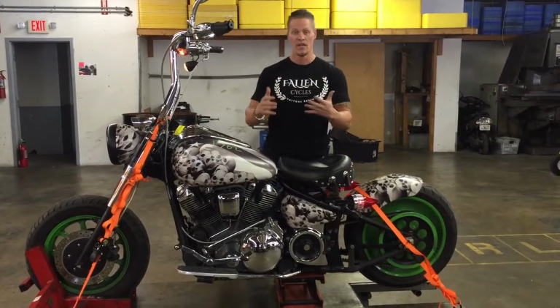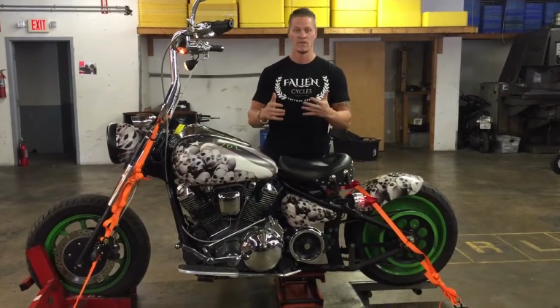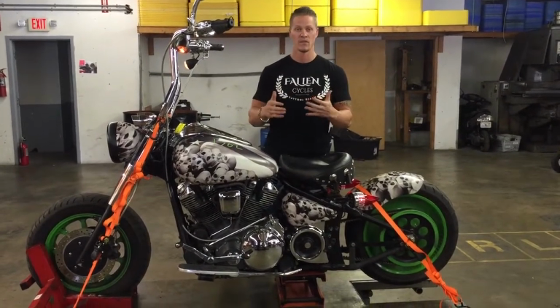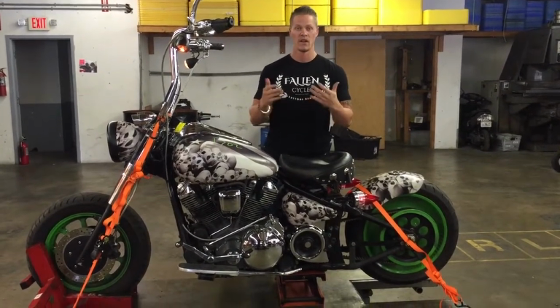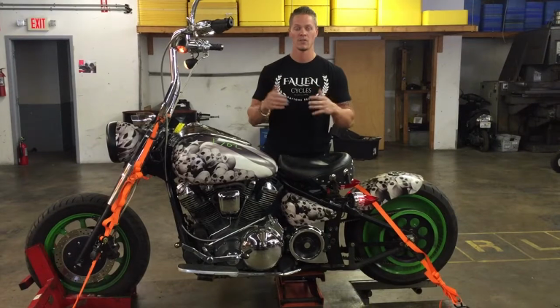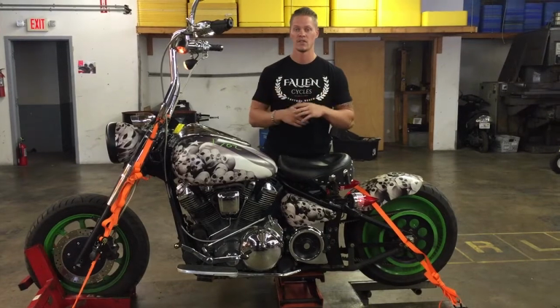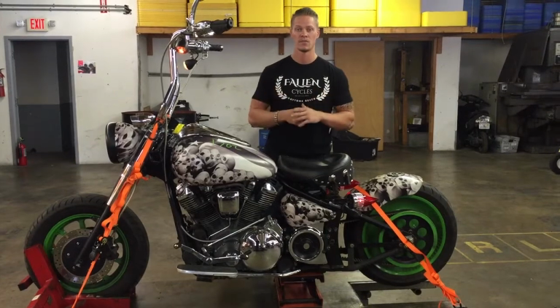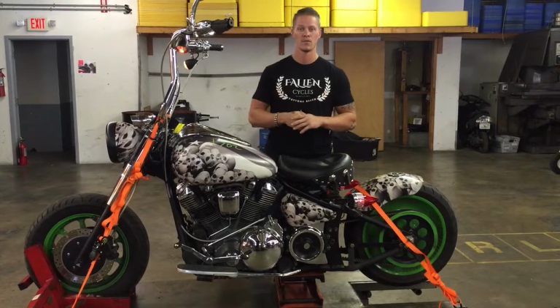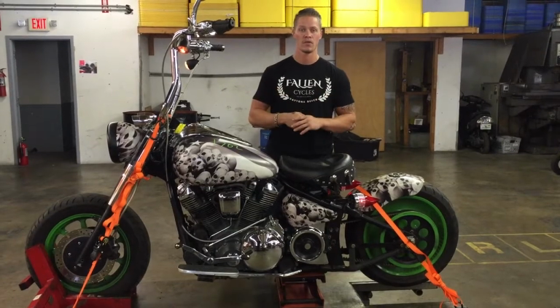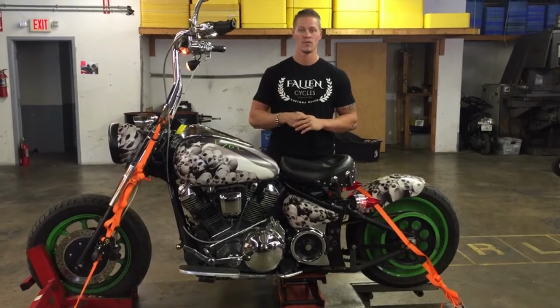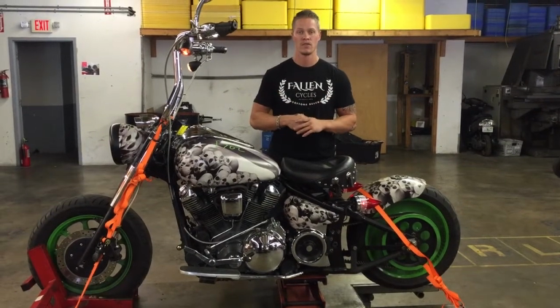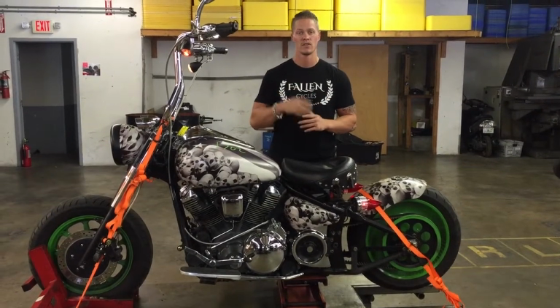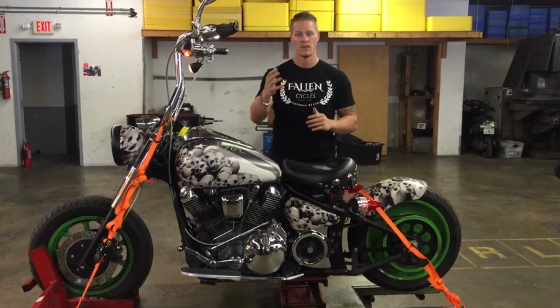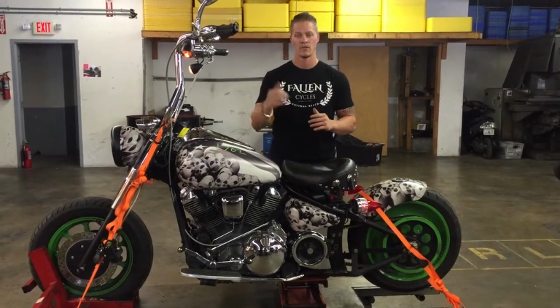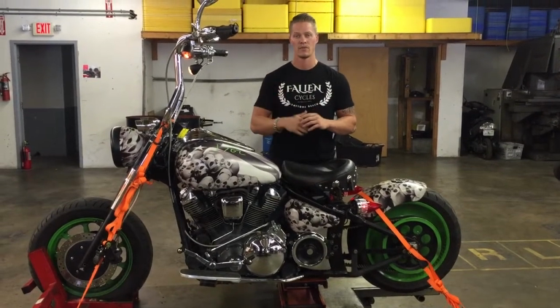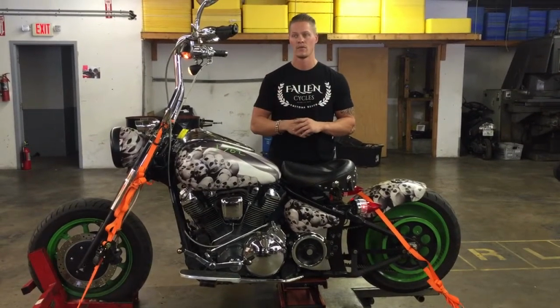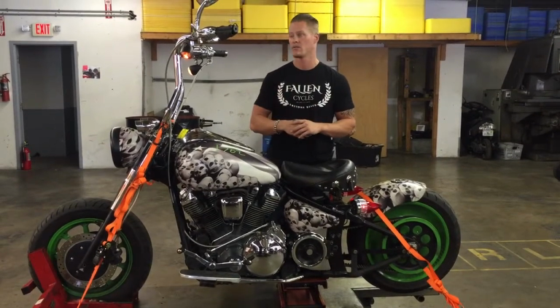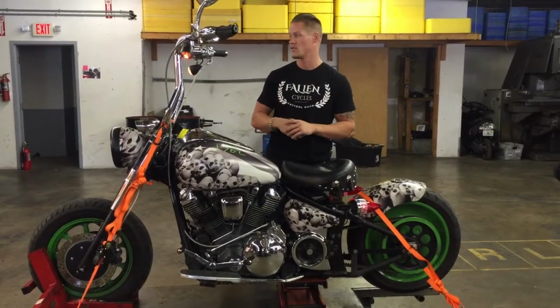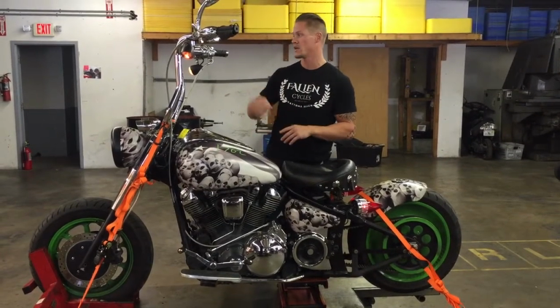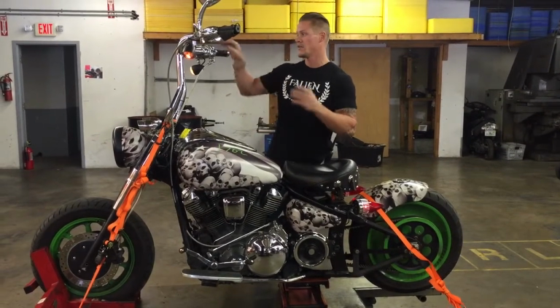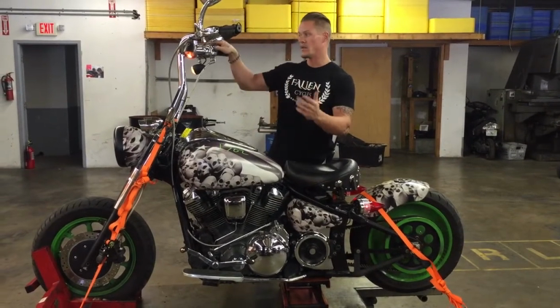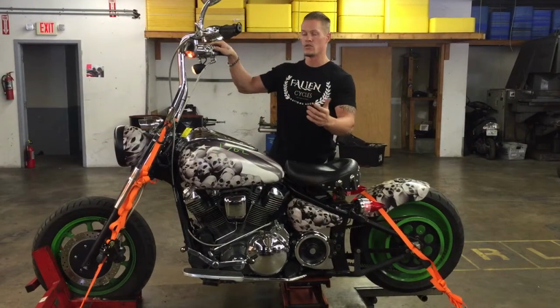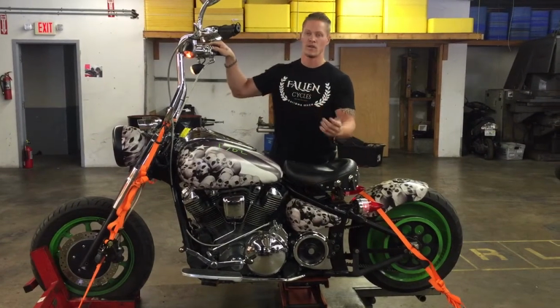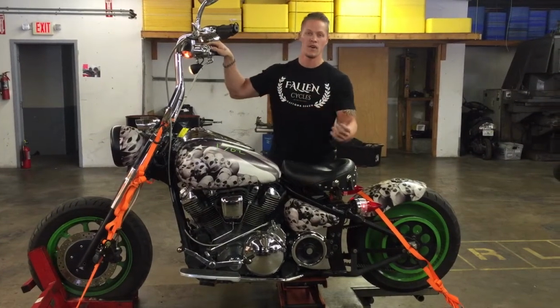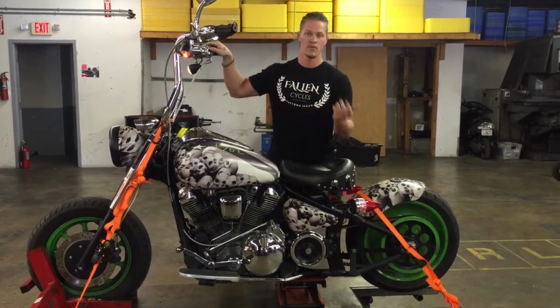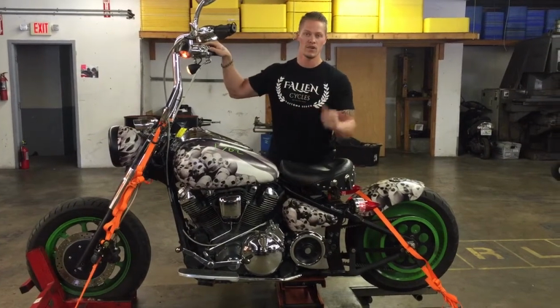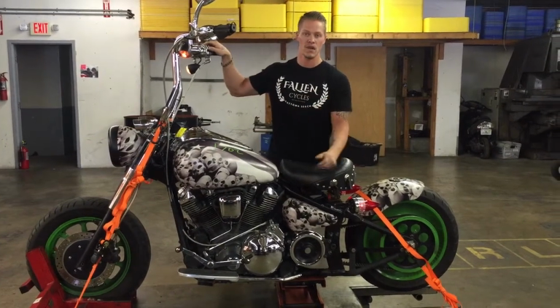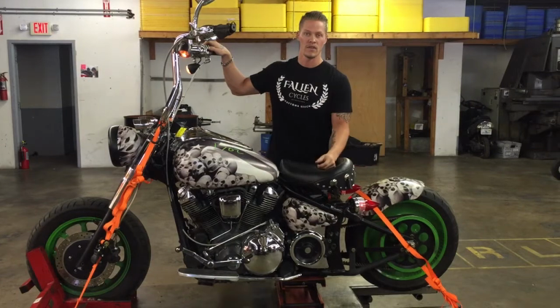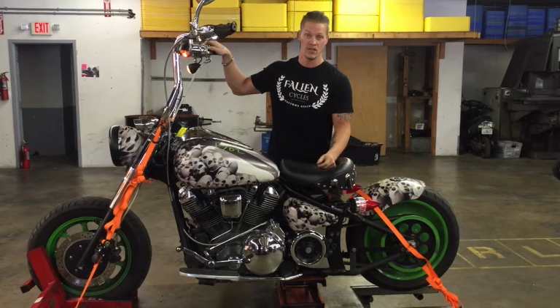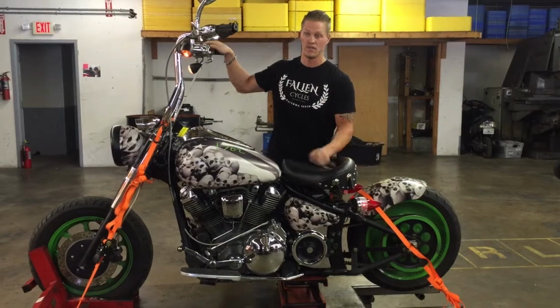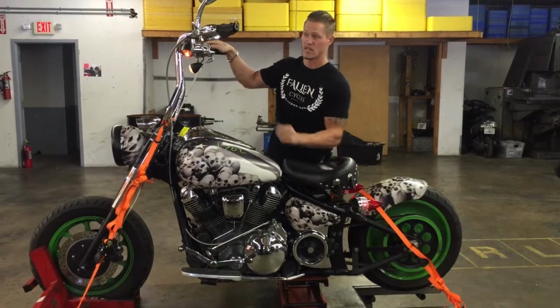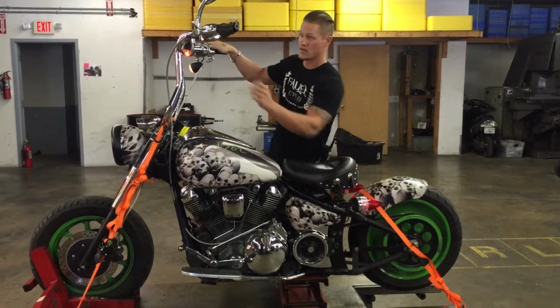The engine fires right up. Transmission pulls strong through all the gears. I want to run it through that real quick, so you can verify the running and driving condition of this engine.